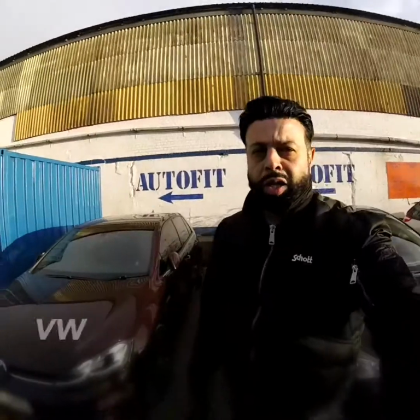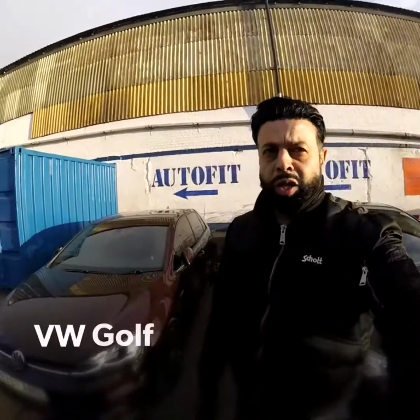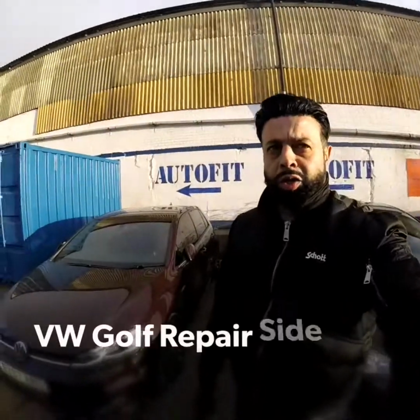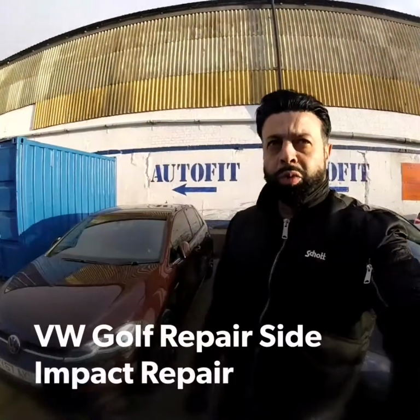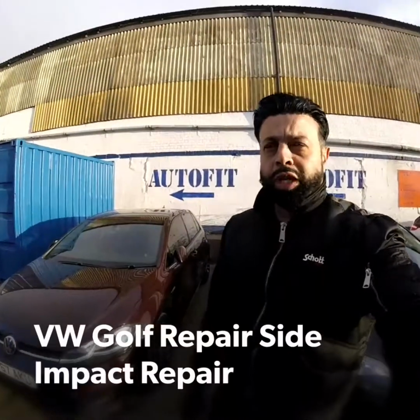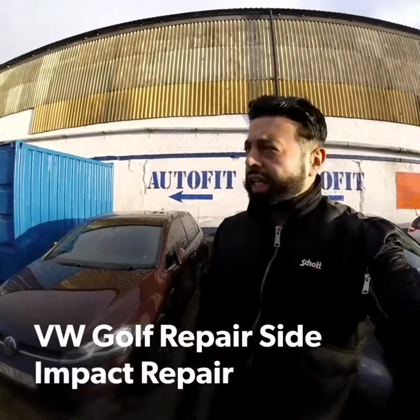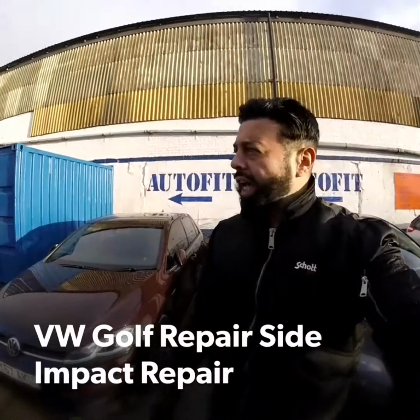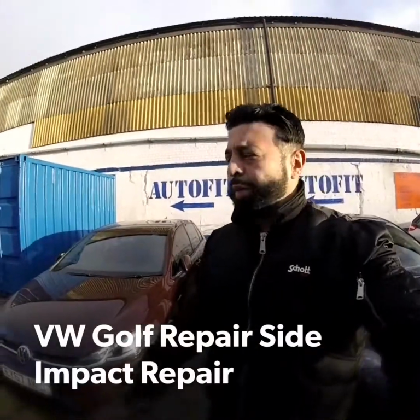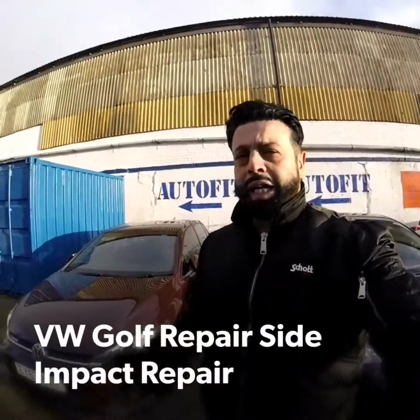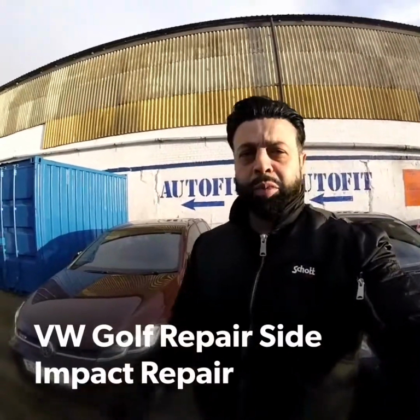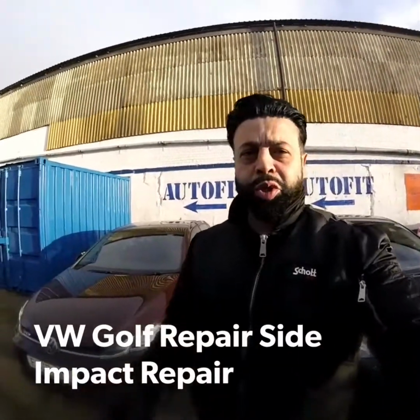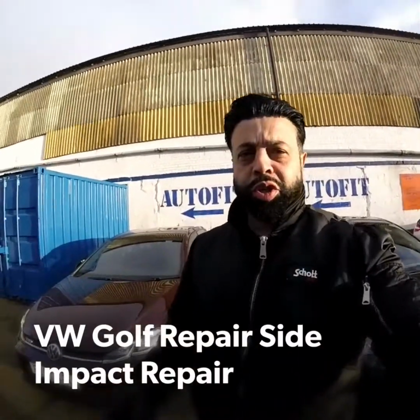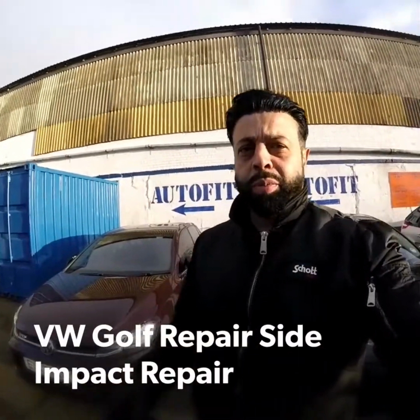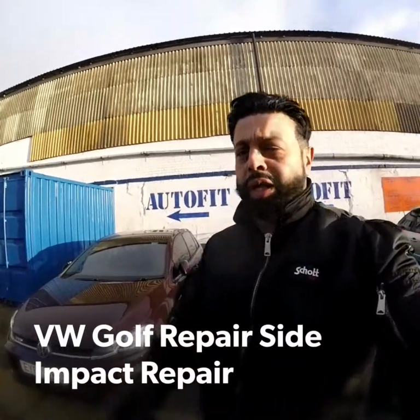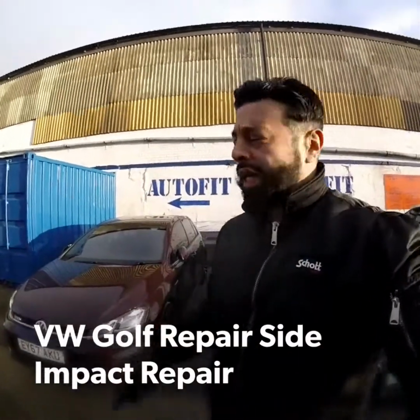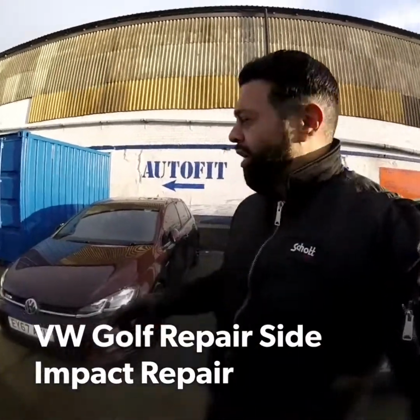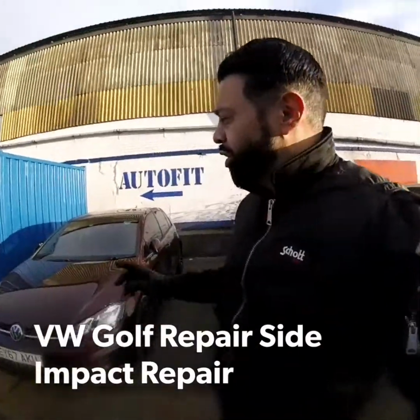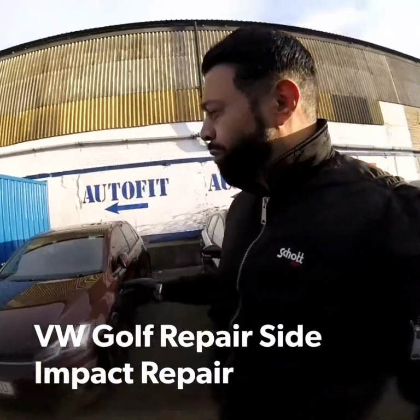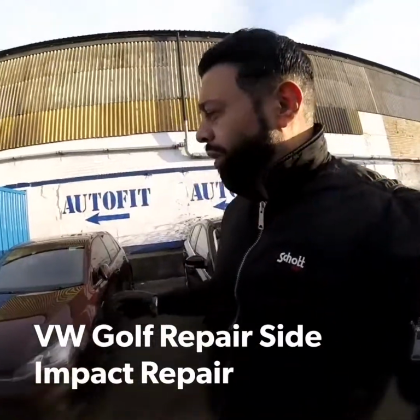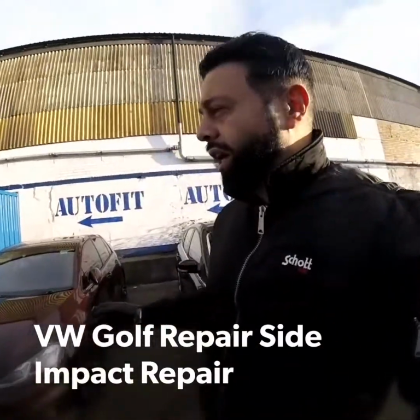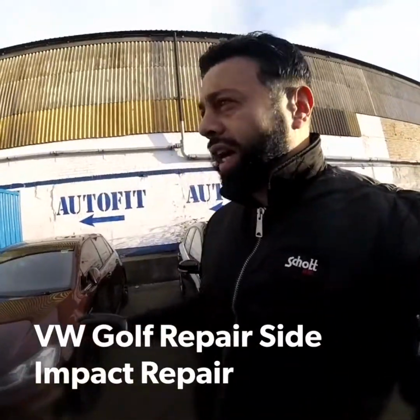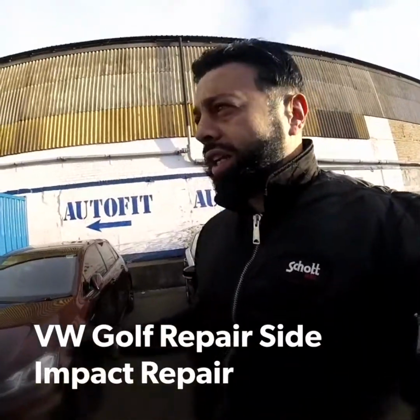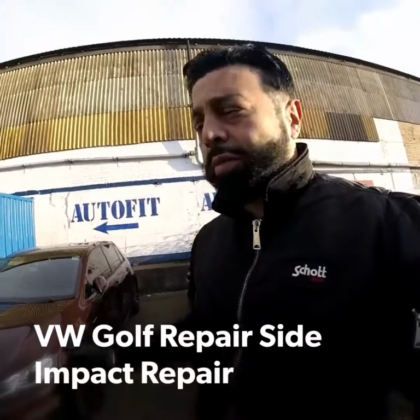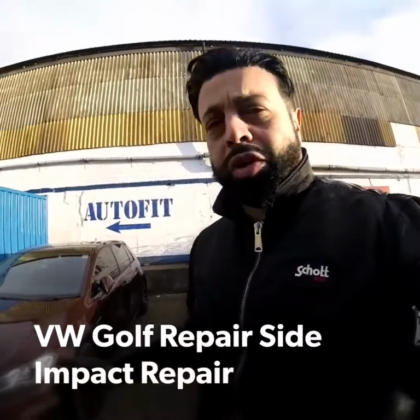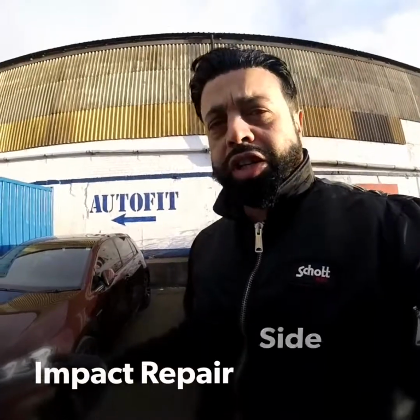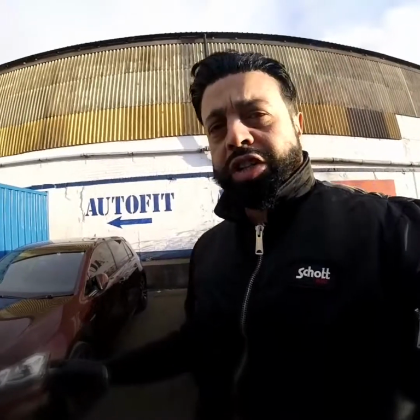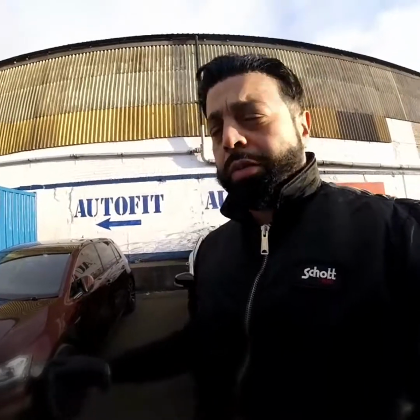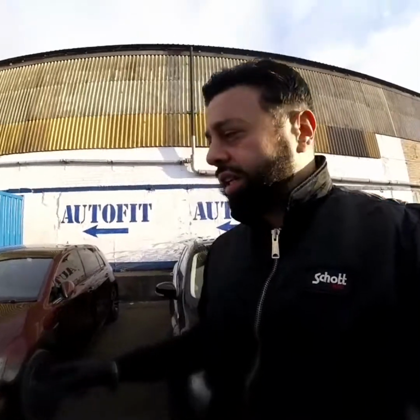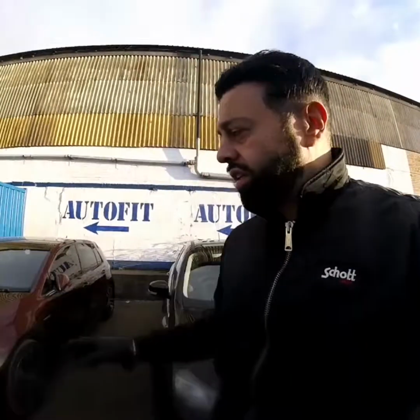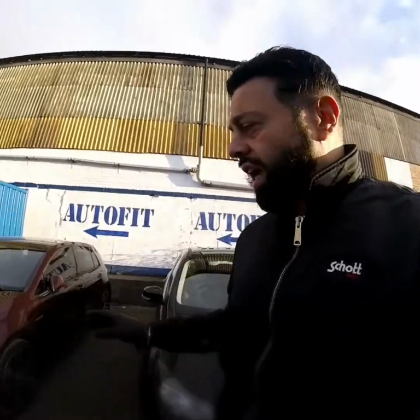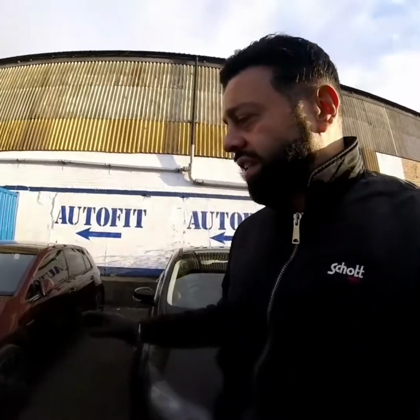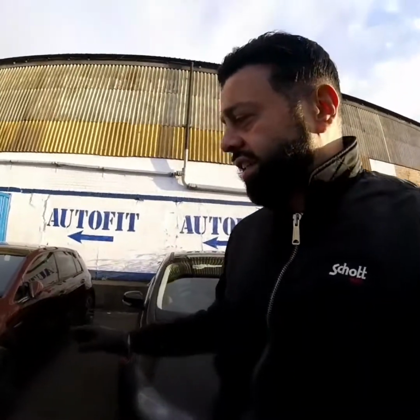Good morning, back at the body shop. New project that's coming in — an accident.